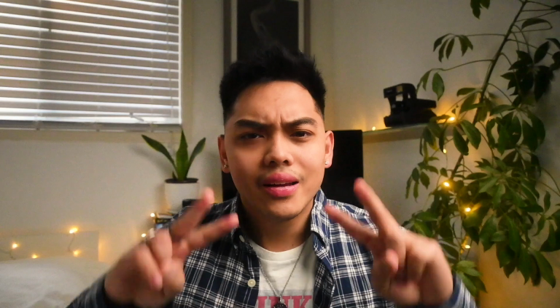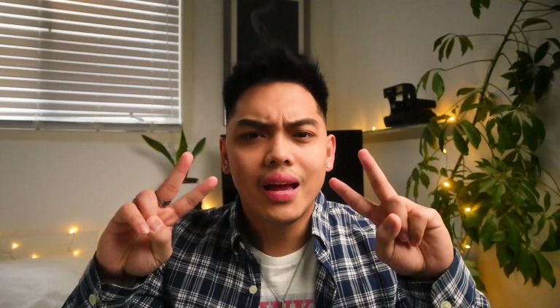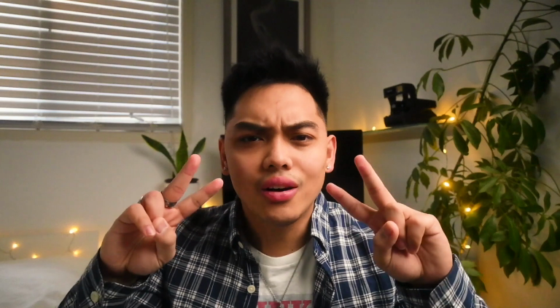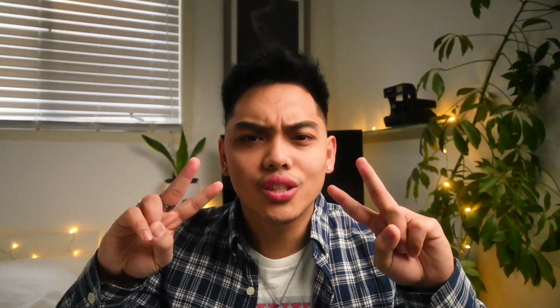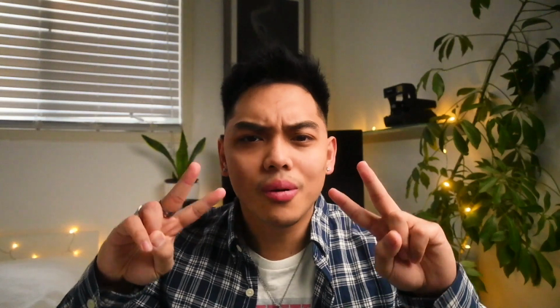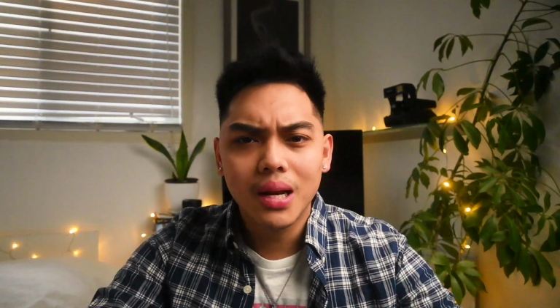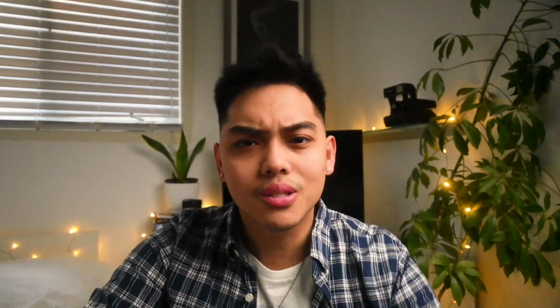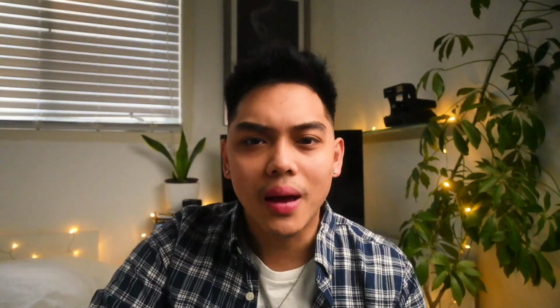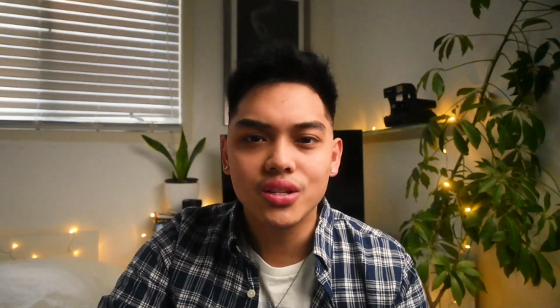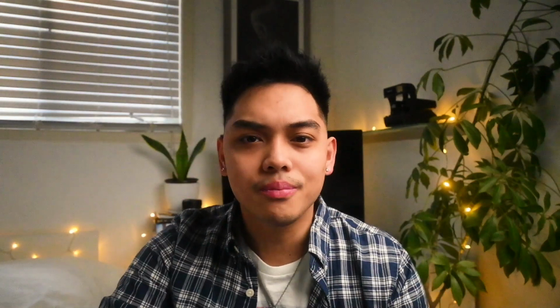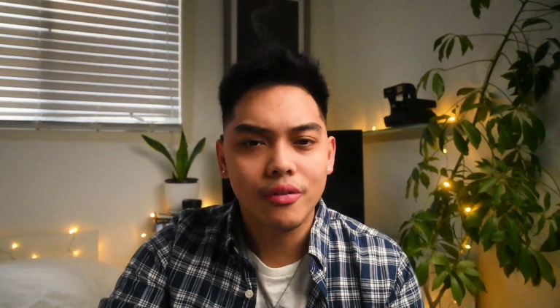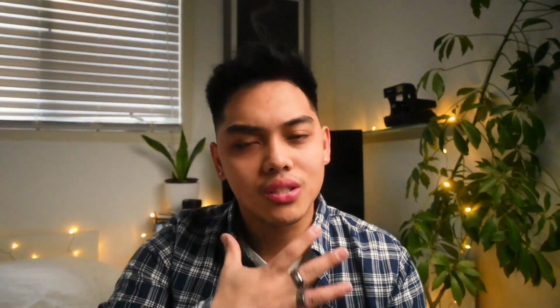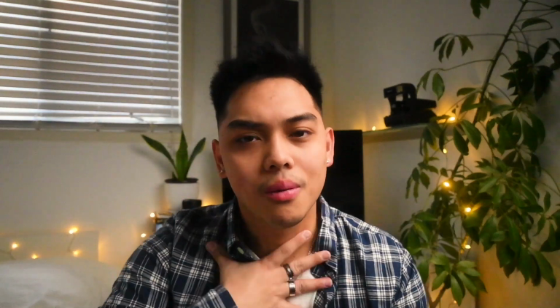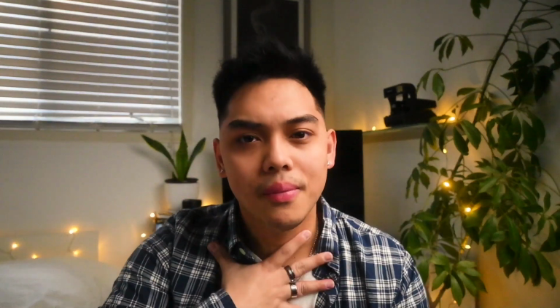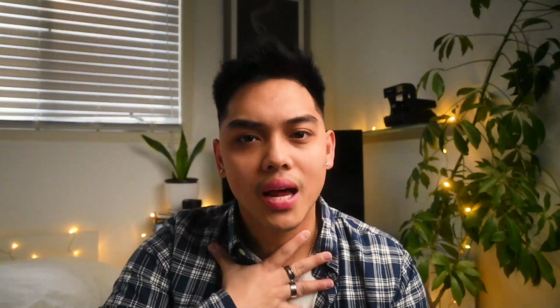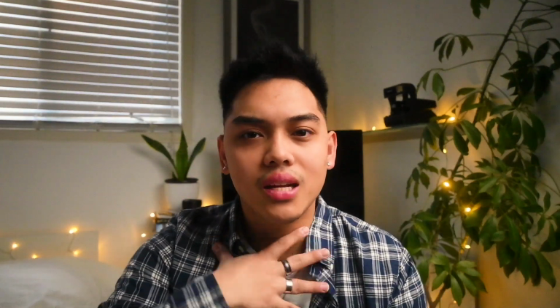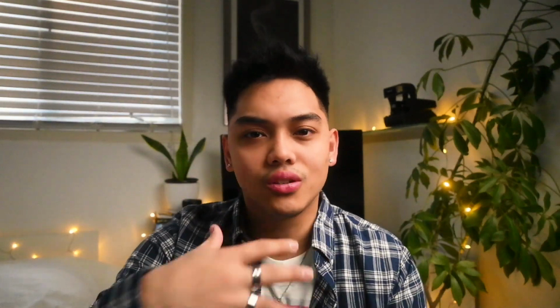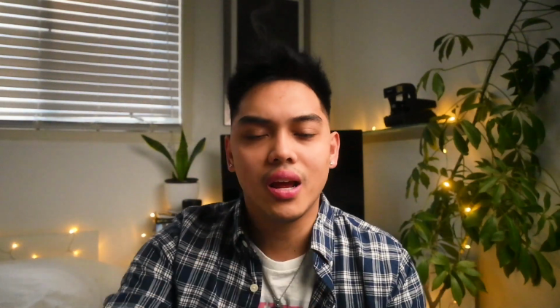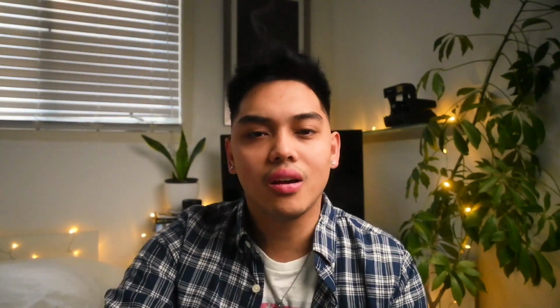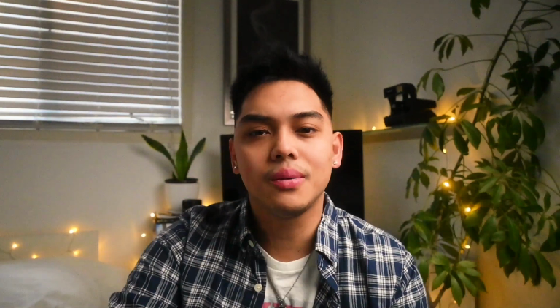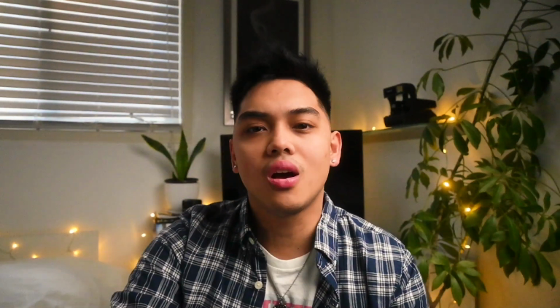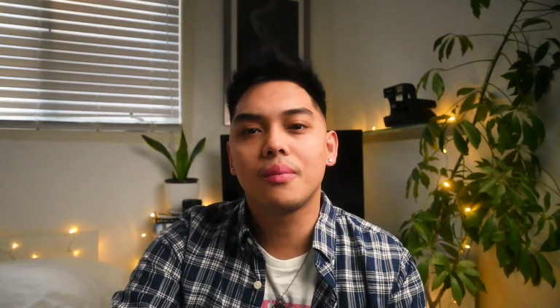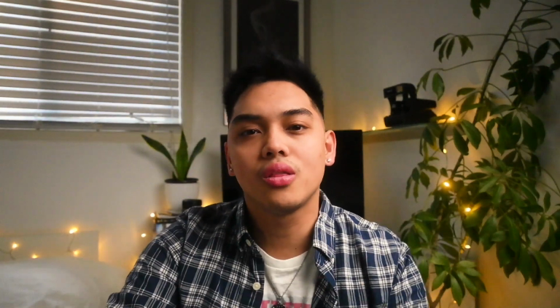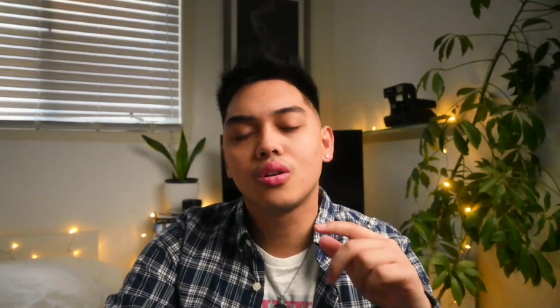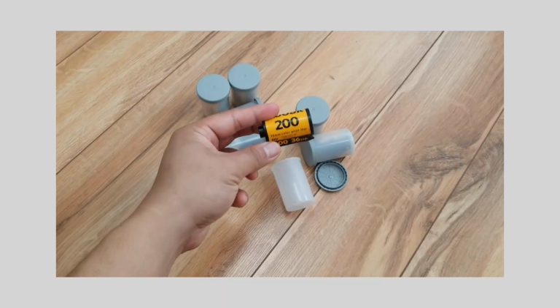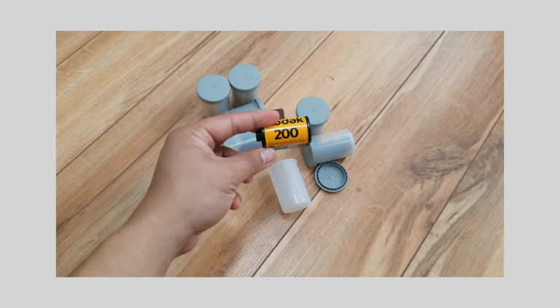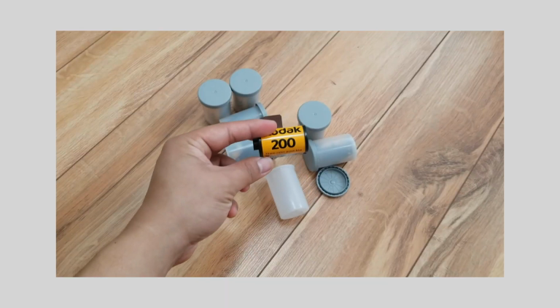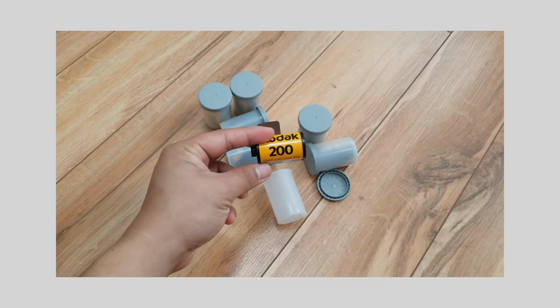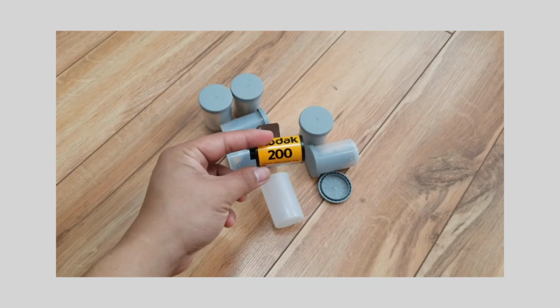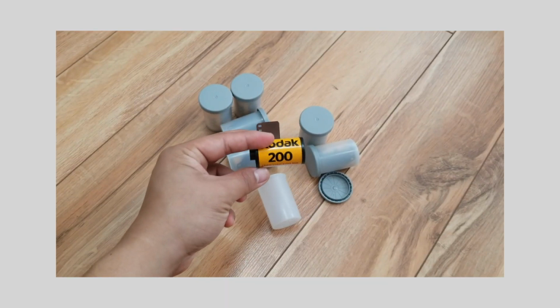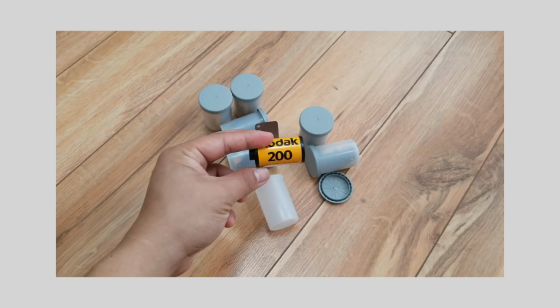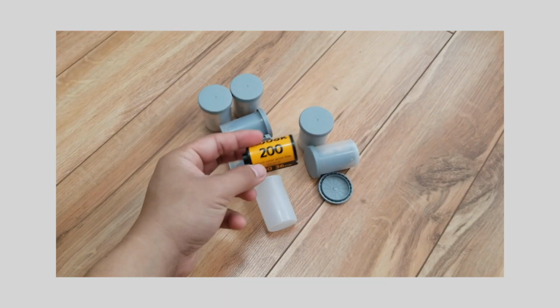Hey, how's it going? My name is Patrick, my friends call me Patty, and today I'm going to be talking about the Kodak Gold 200.